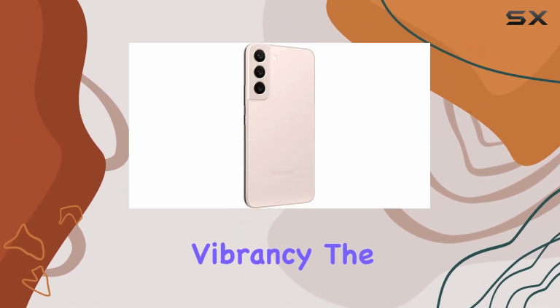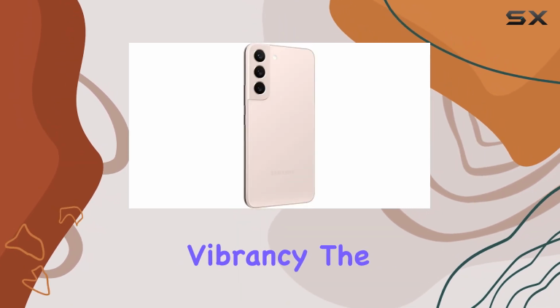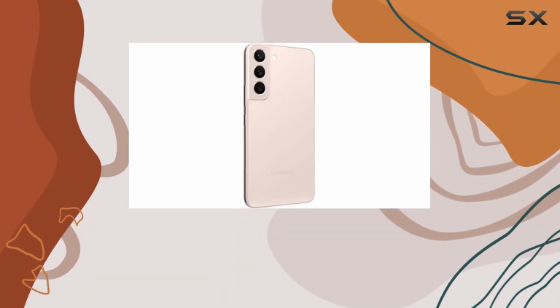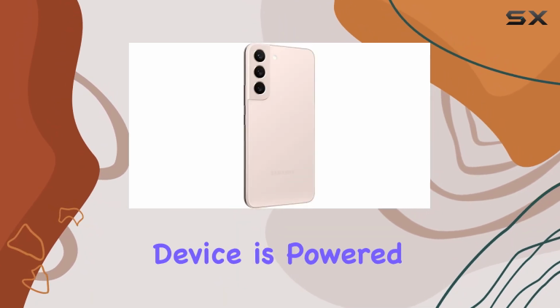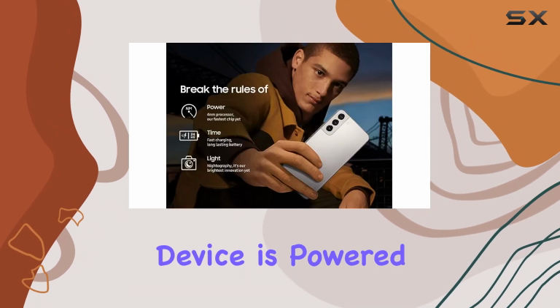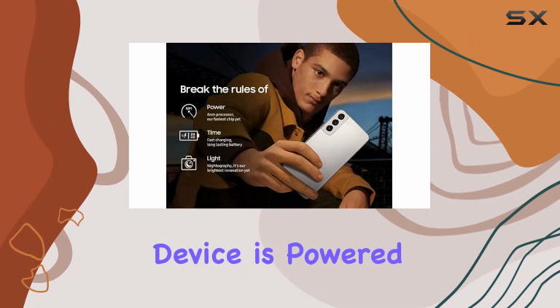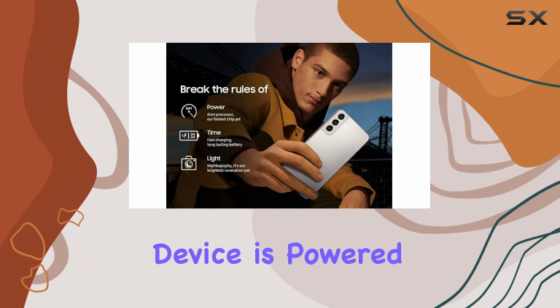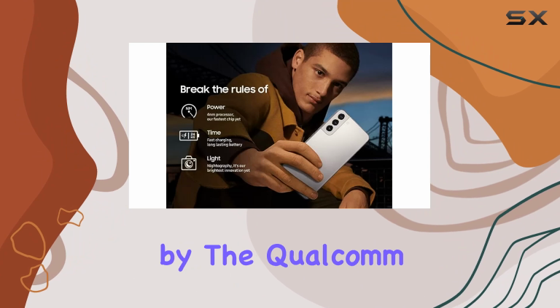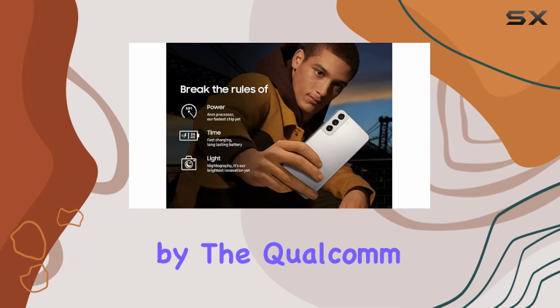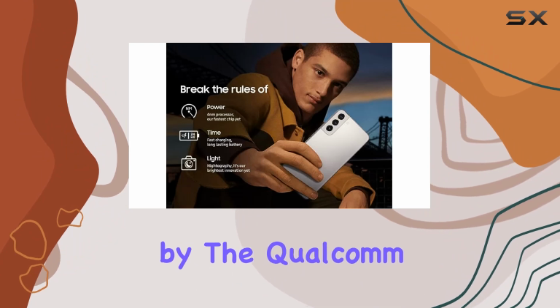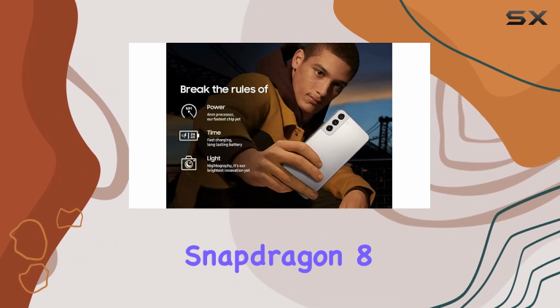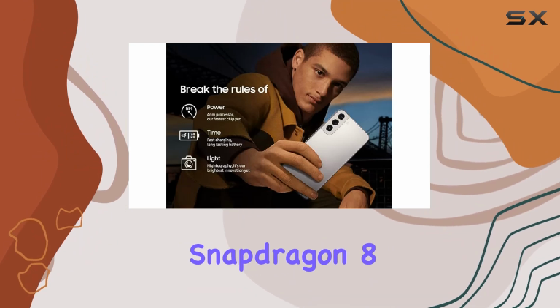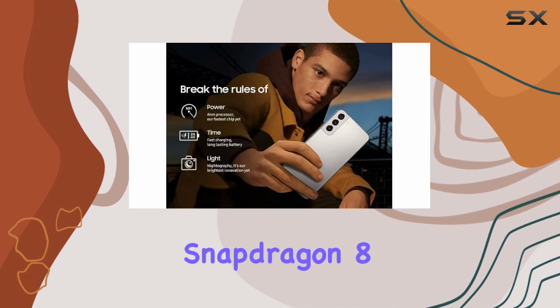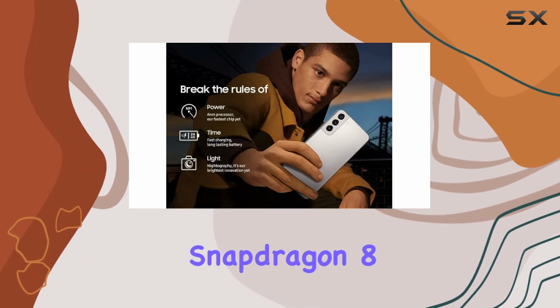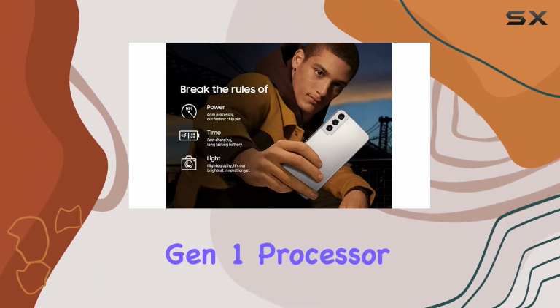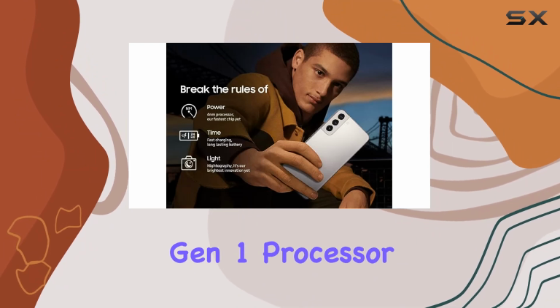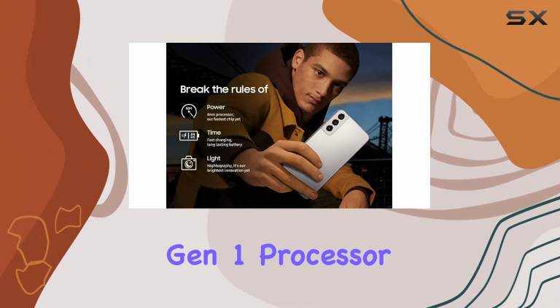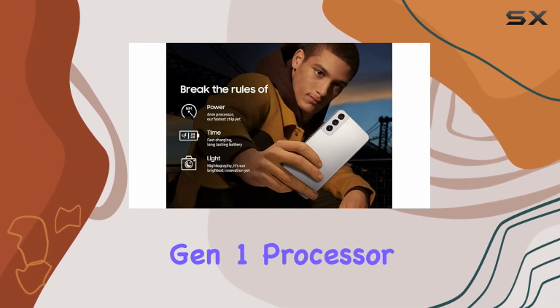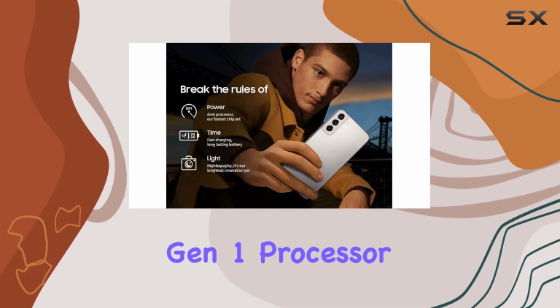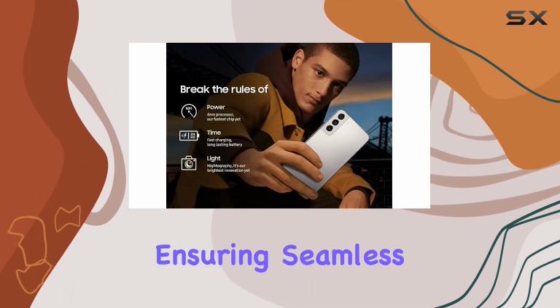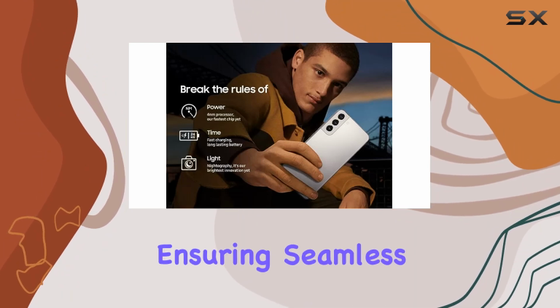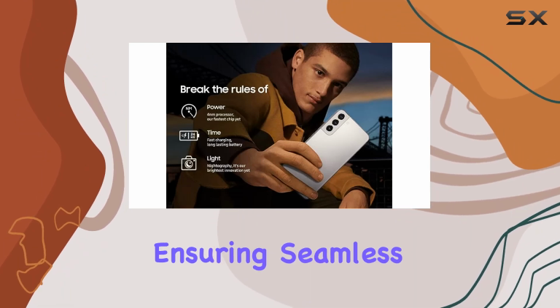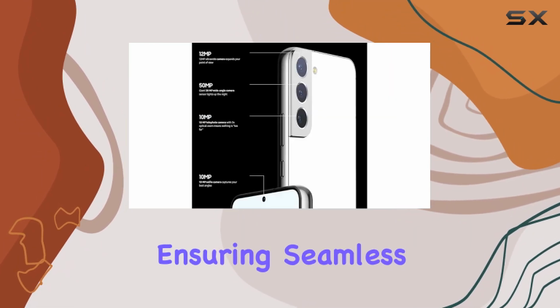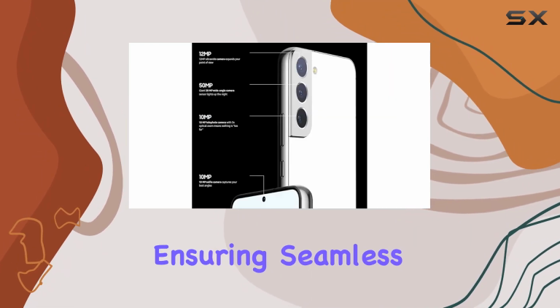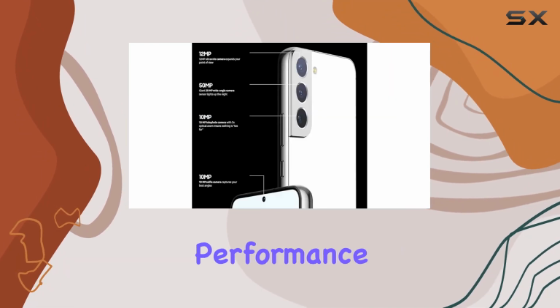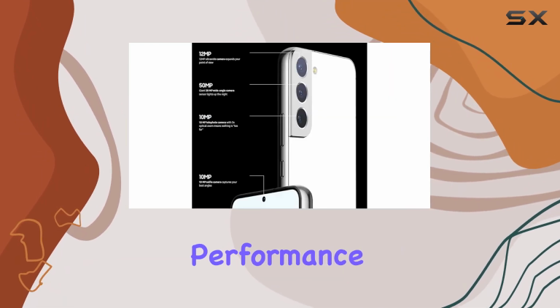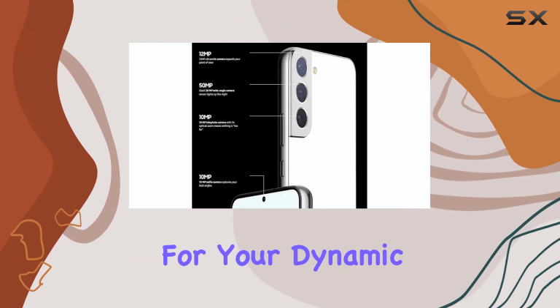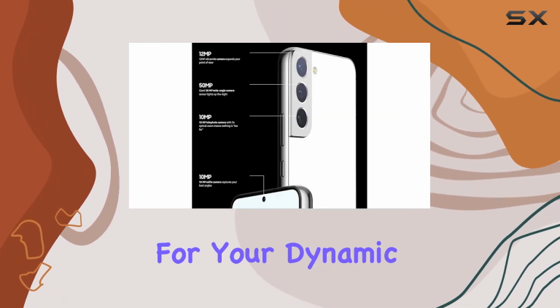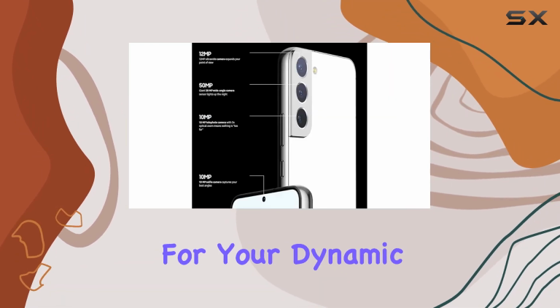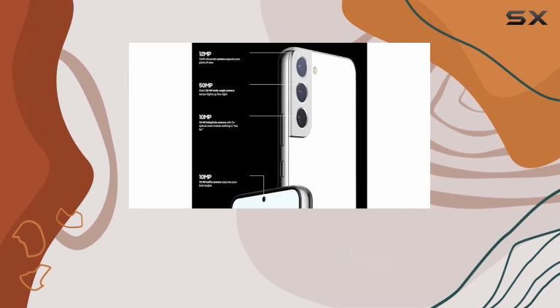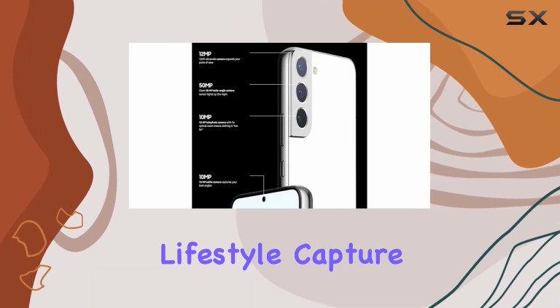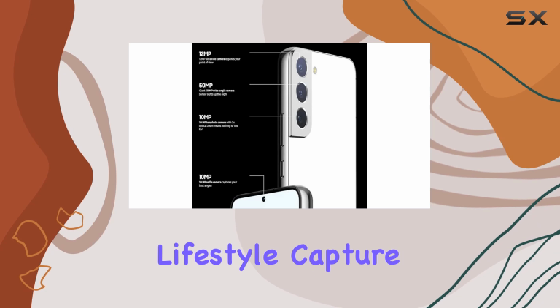The device is powered by the Qualcomm Snapdragon 8 Gen 1 processor, ensuring seamless performance for your dynamic lifestyle.